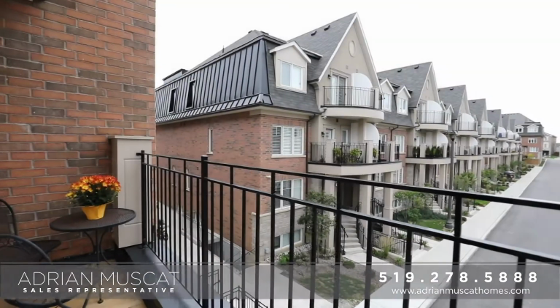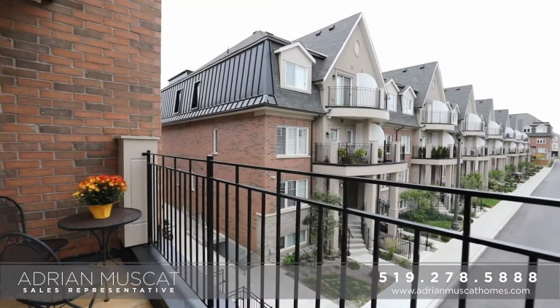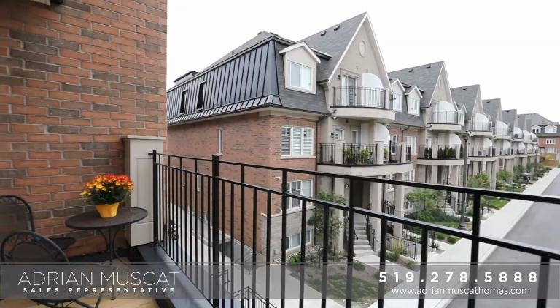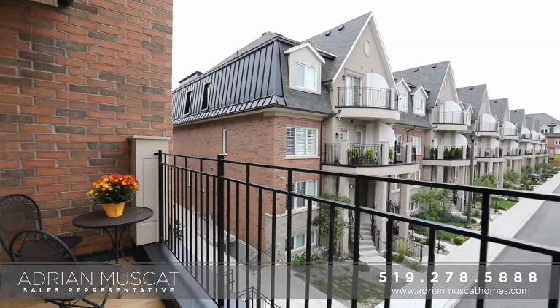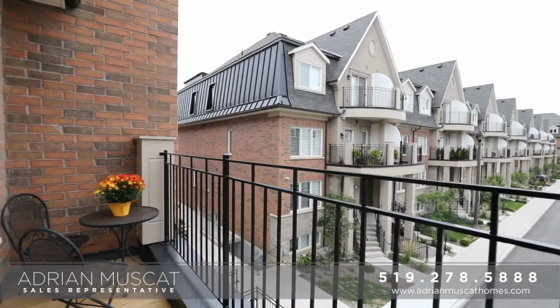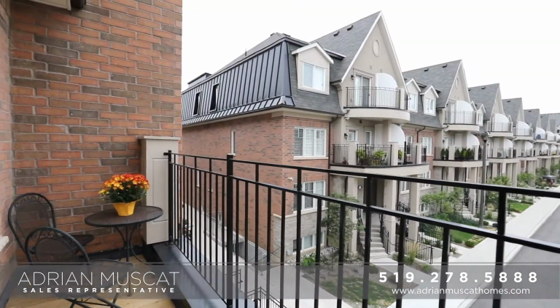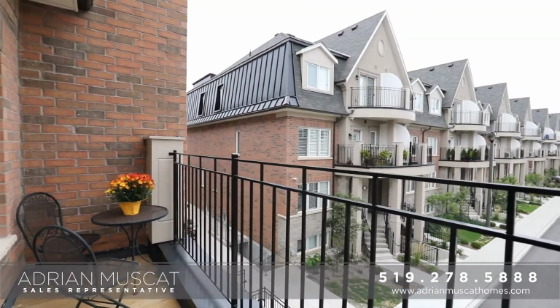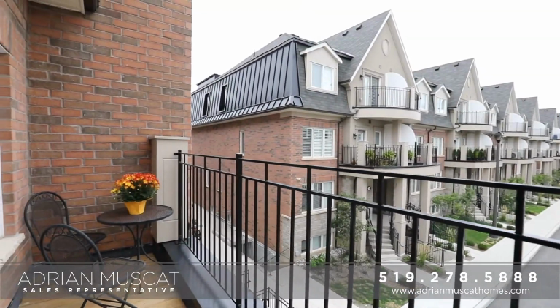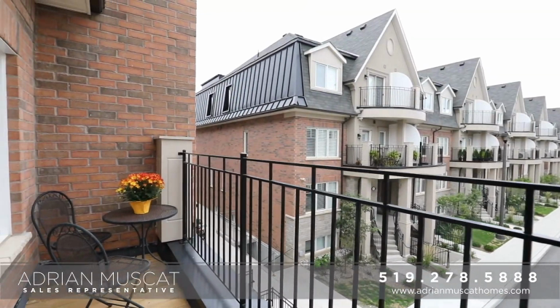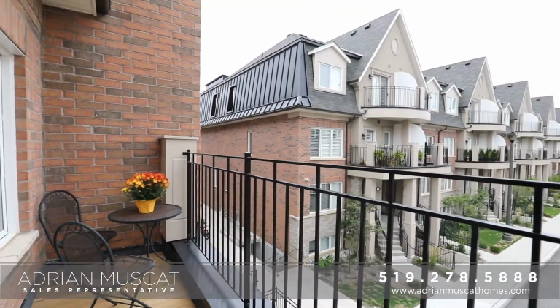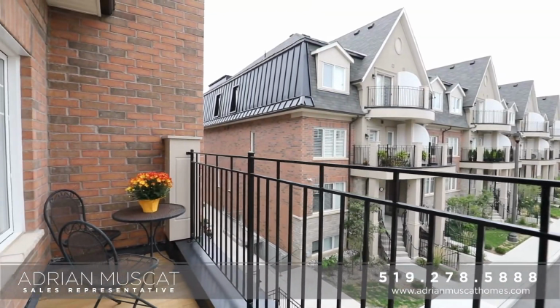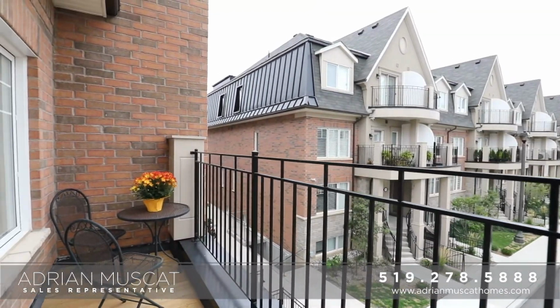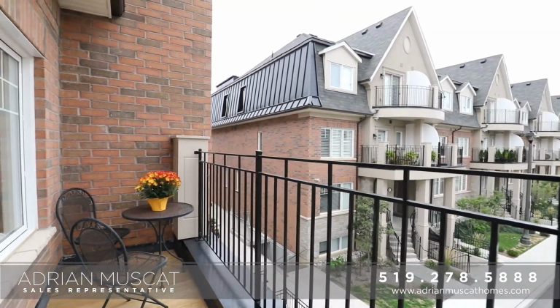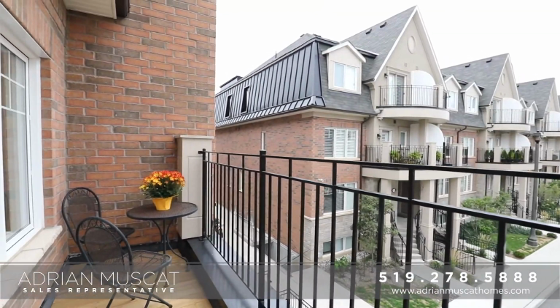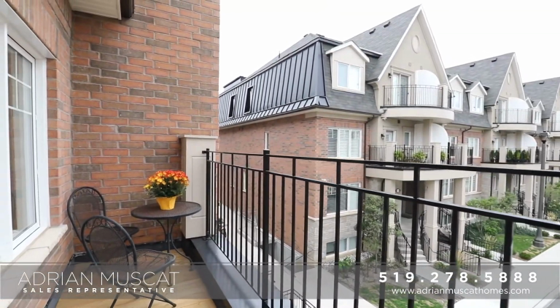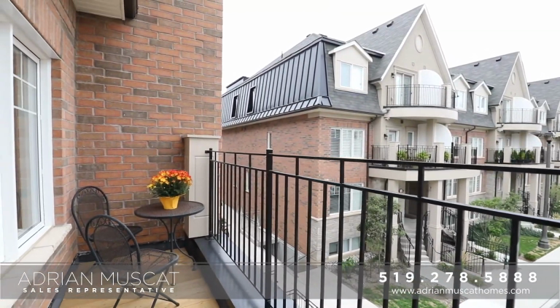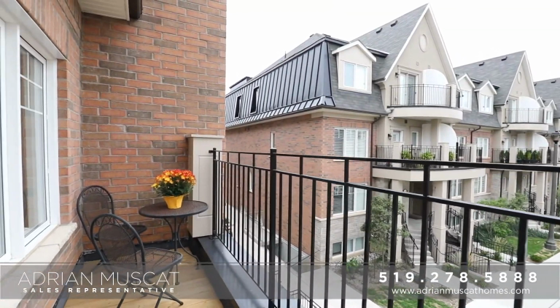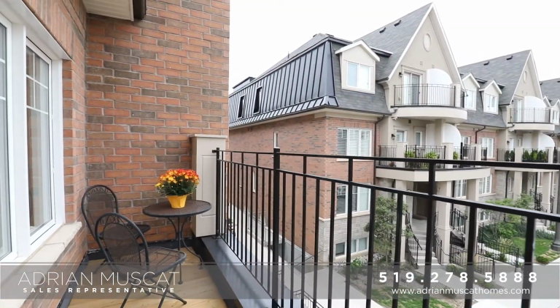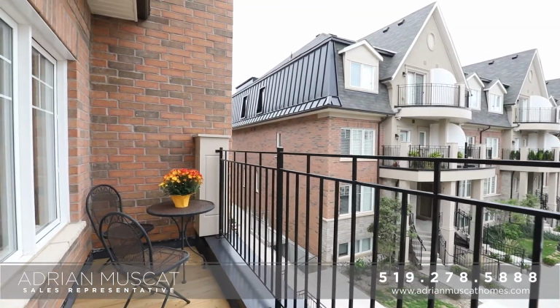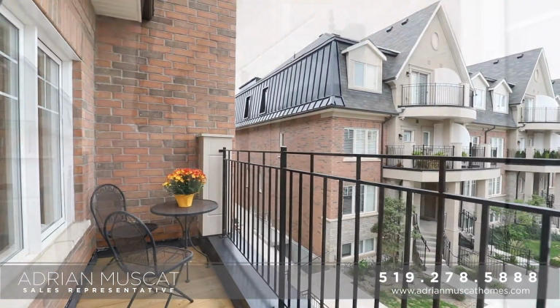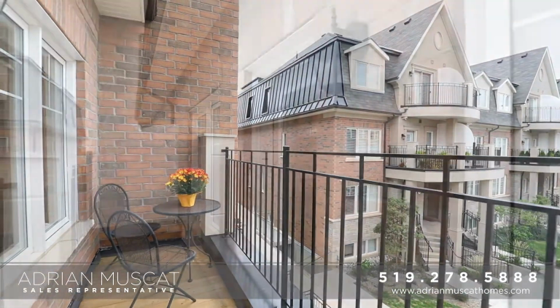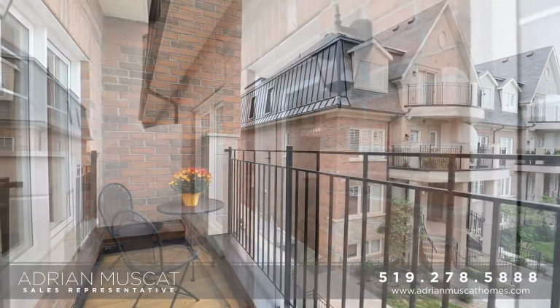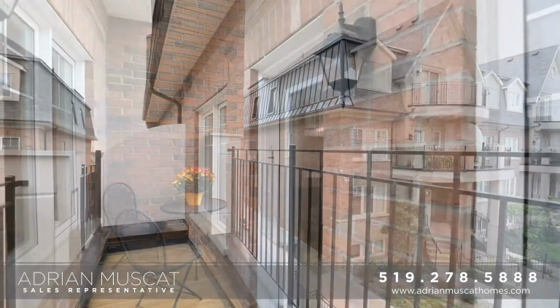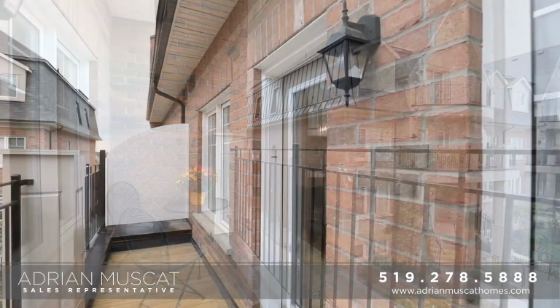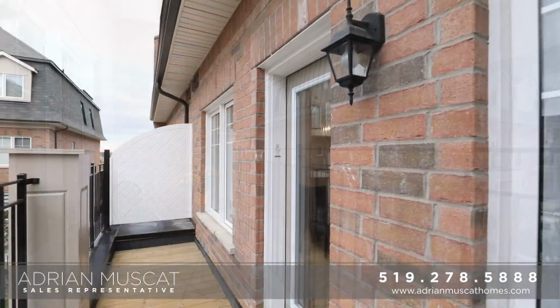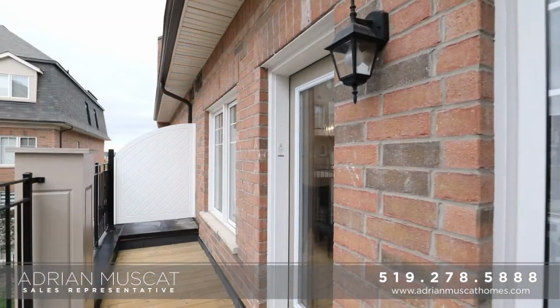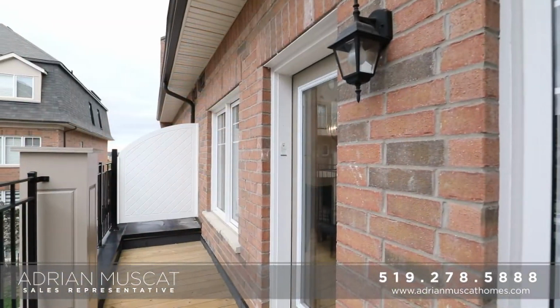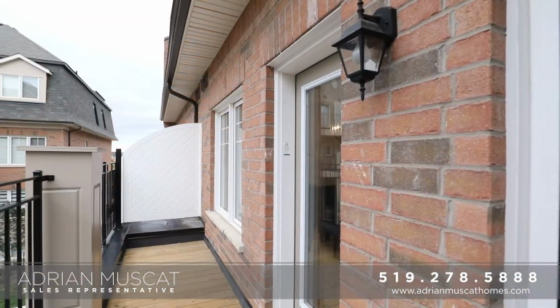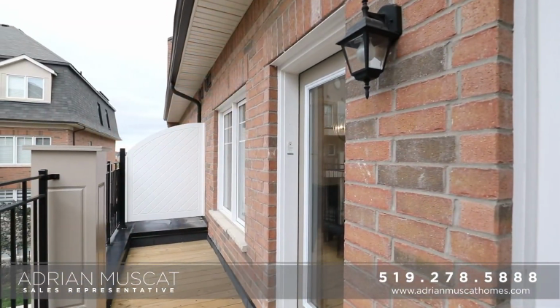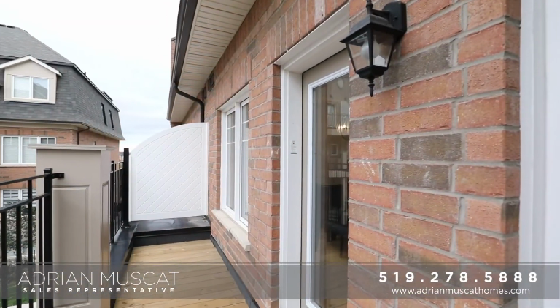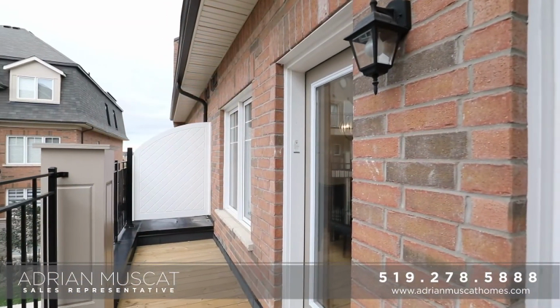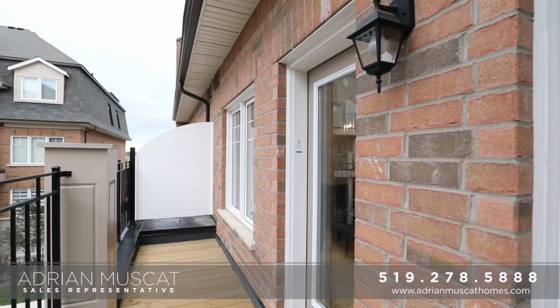This is one of only two units with a 20-foot balcony and a rooftop terrace.